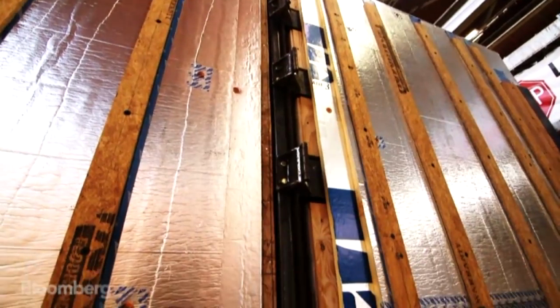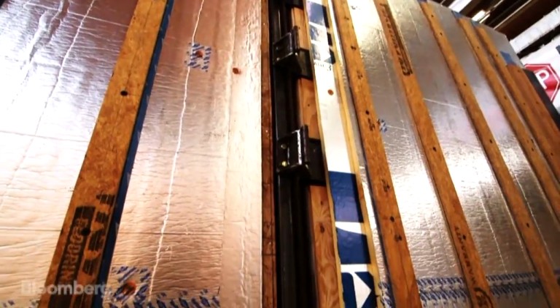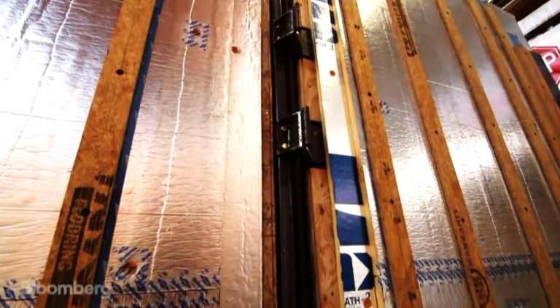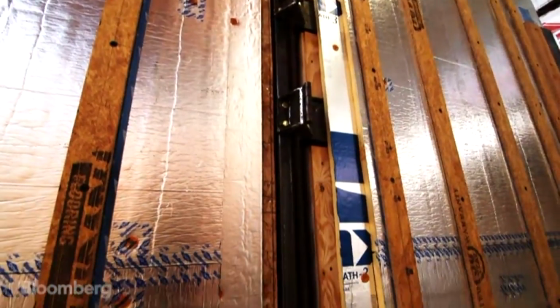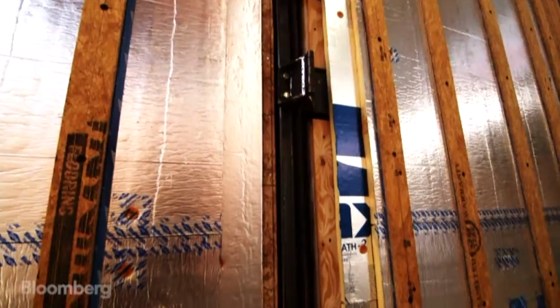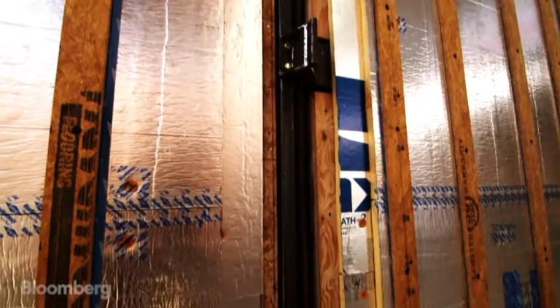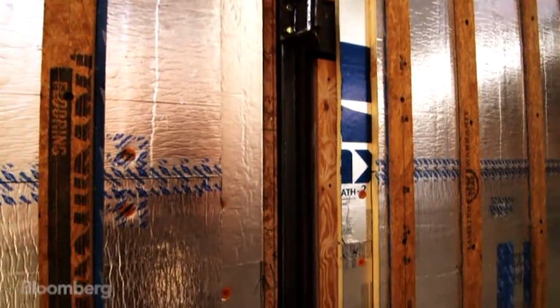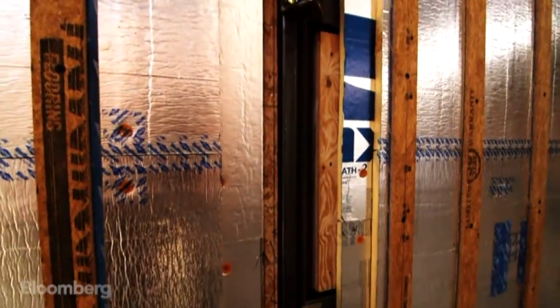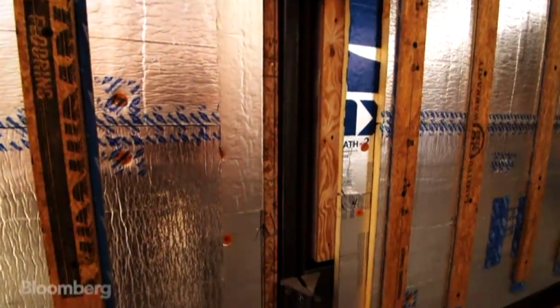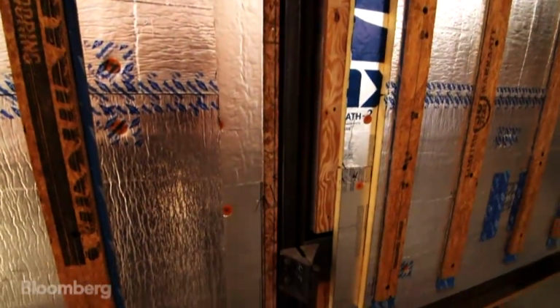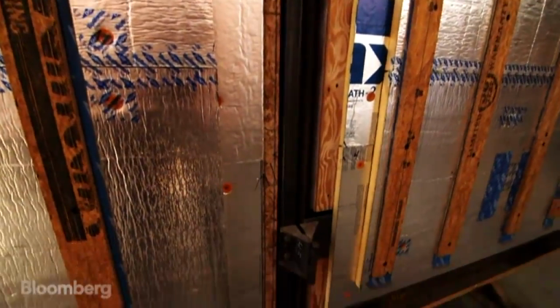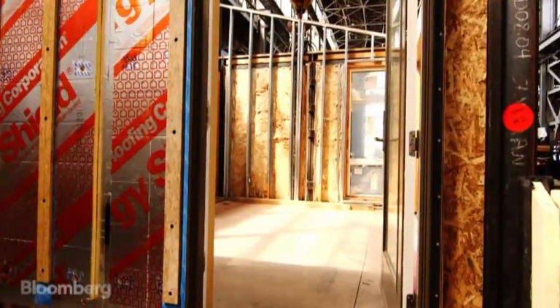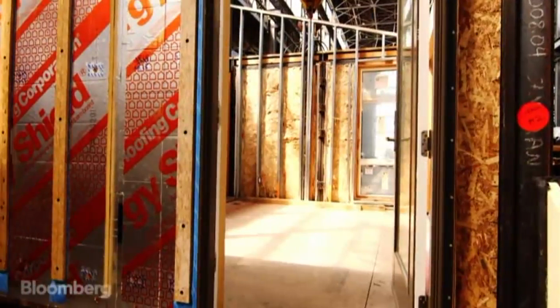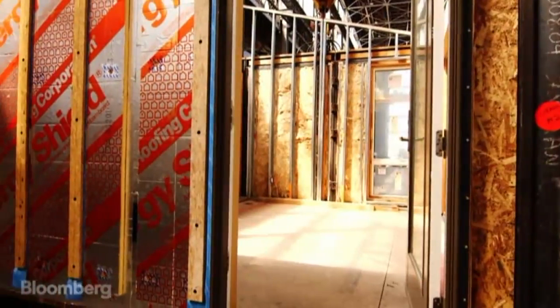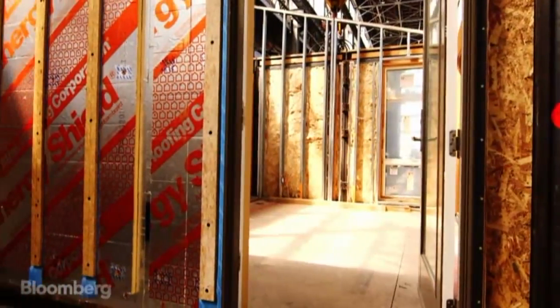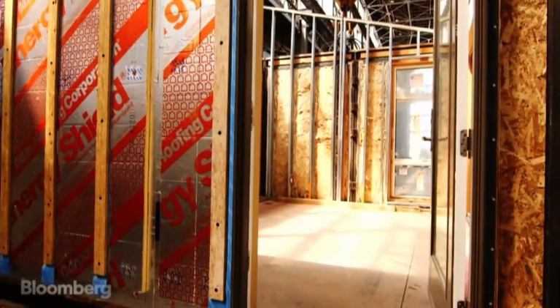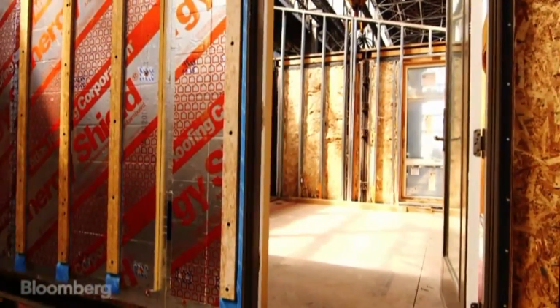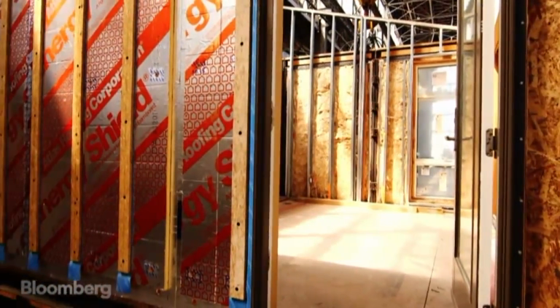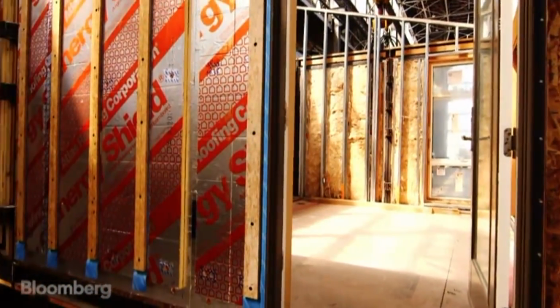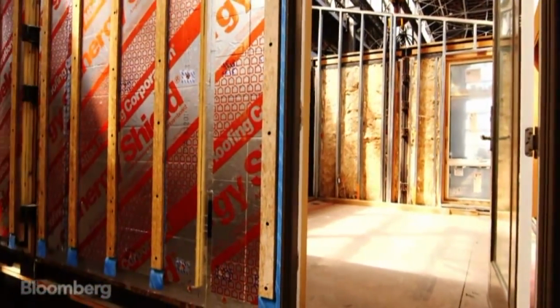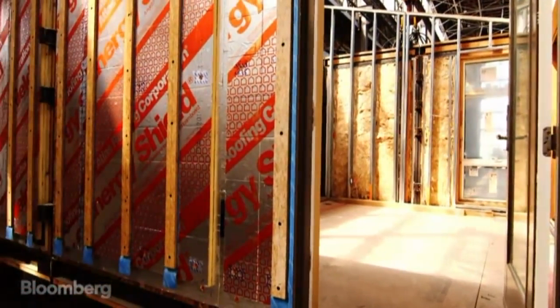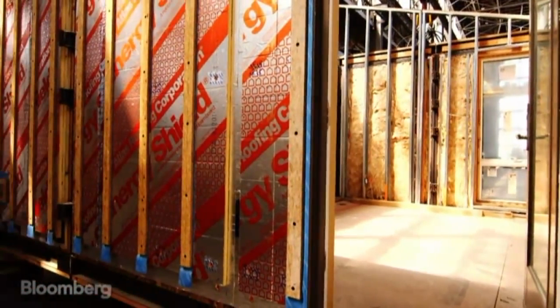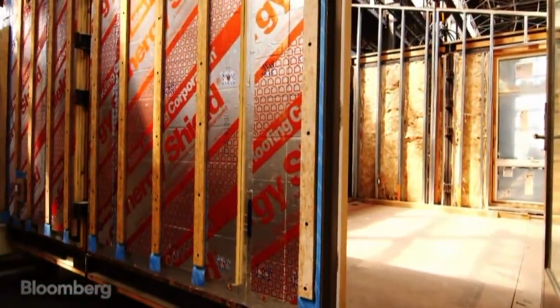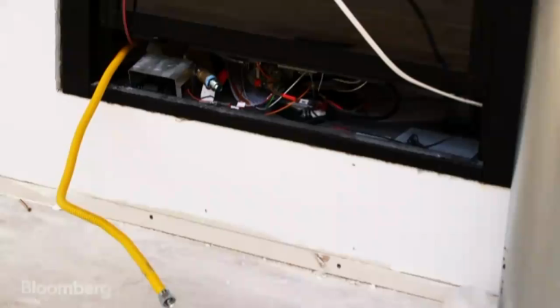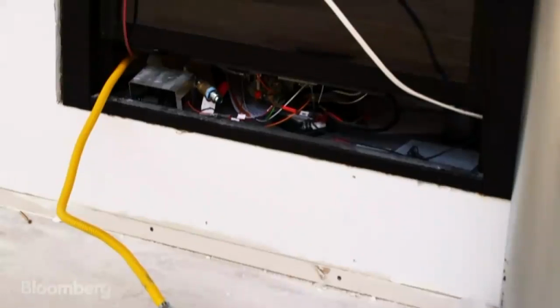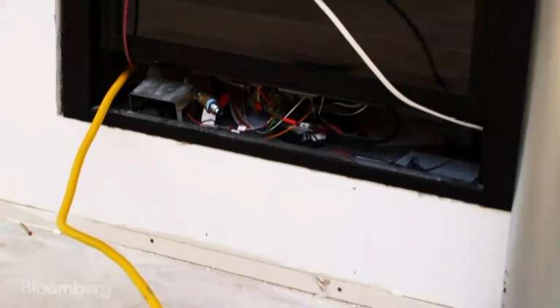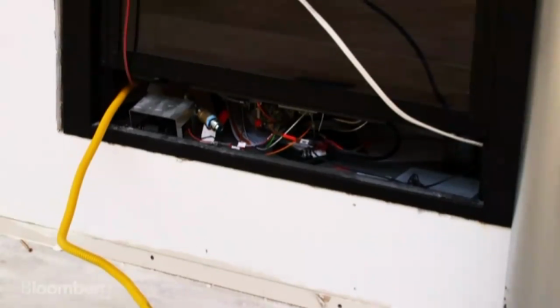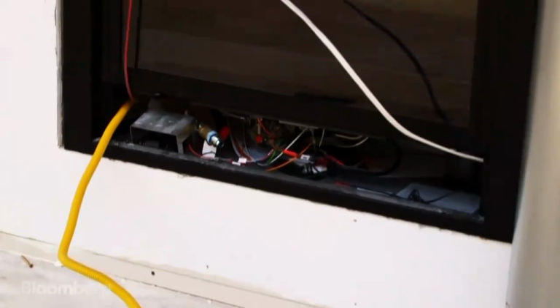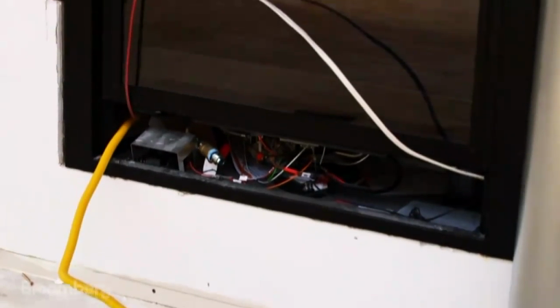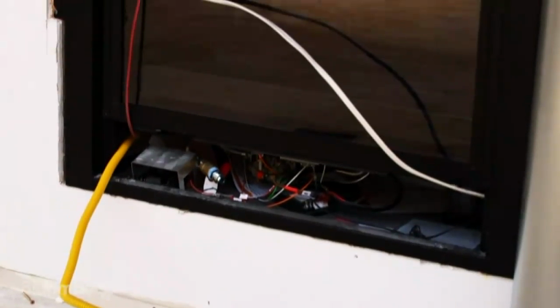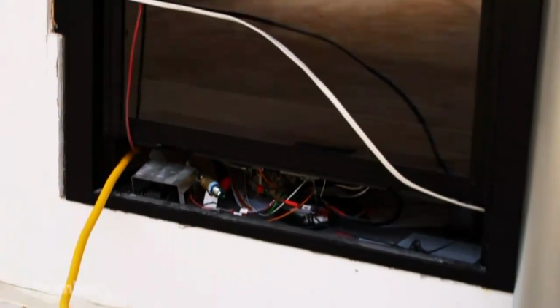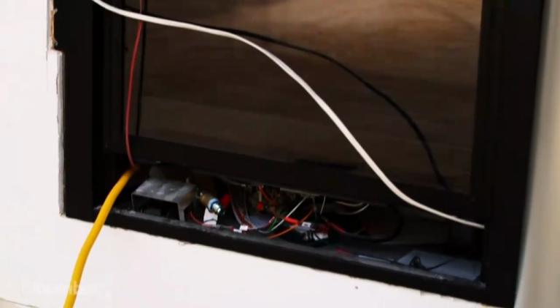We seal all of the joints for air infiltration. All the walls — they're wired, they're plumbed.